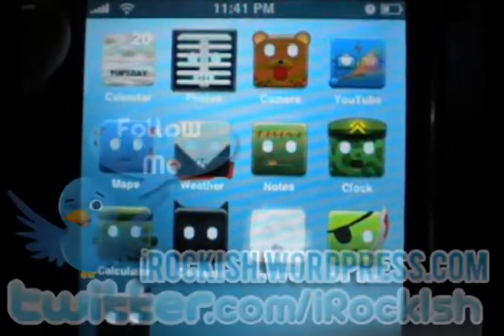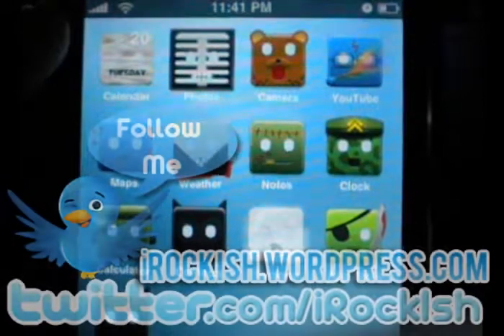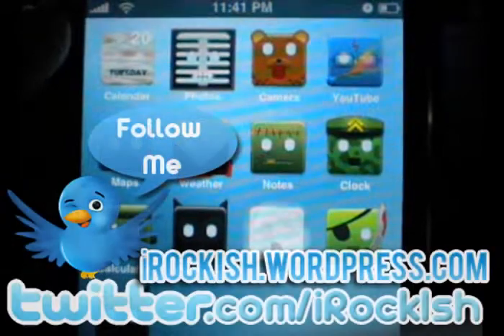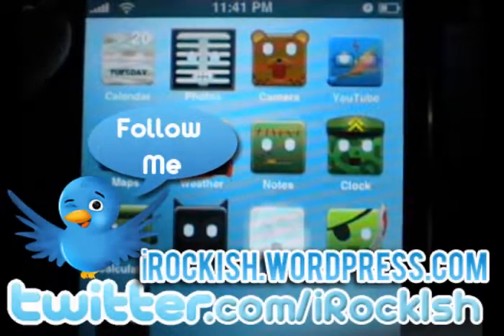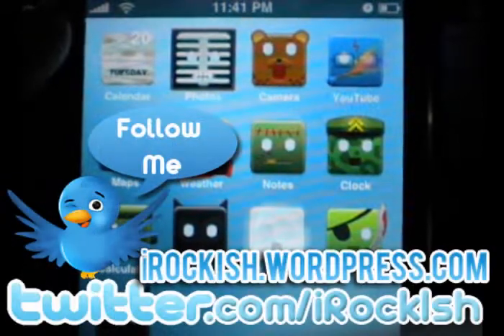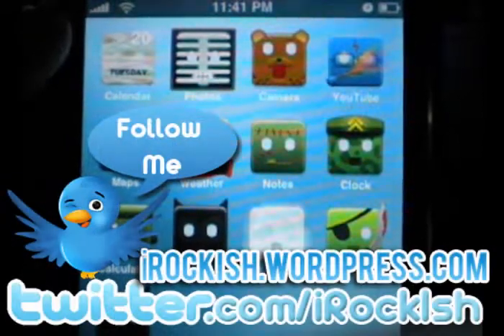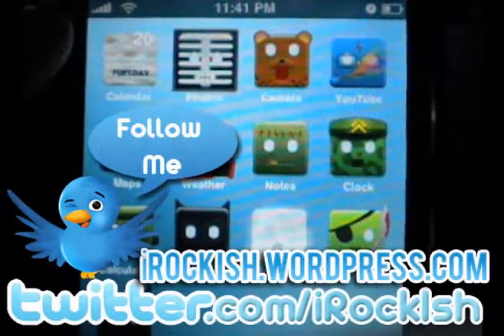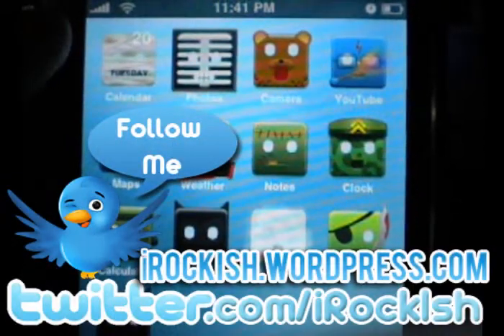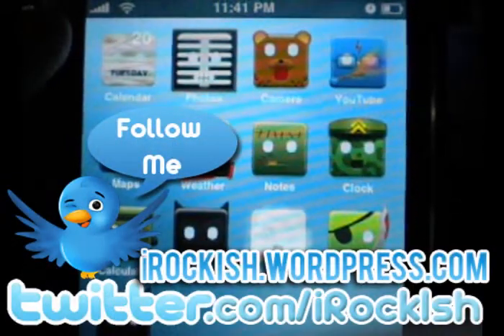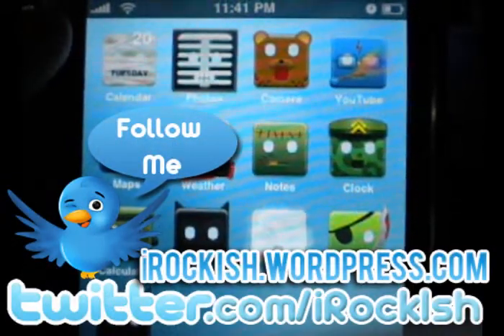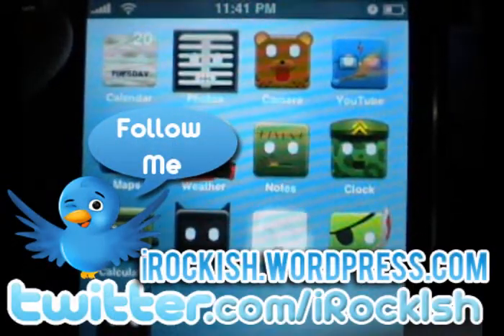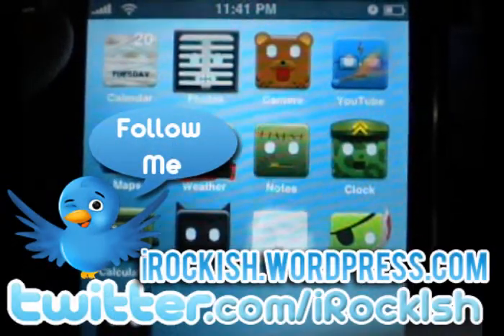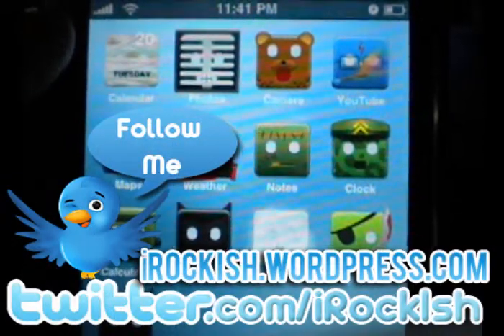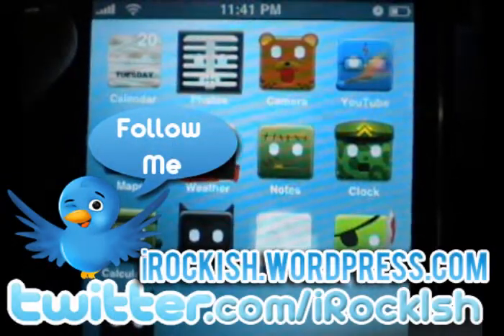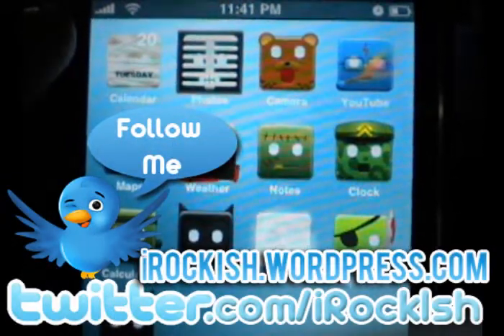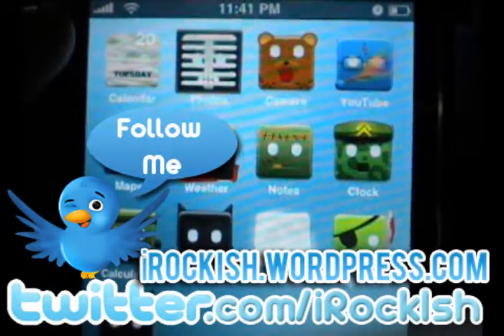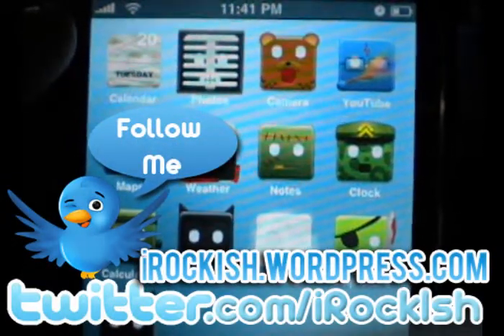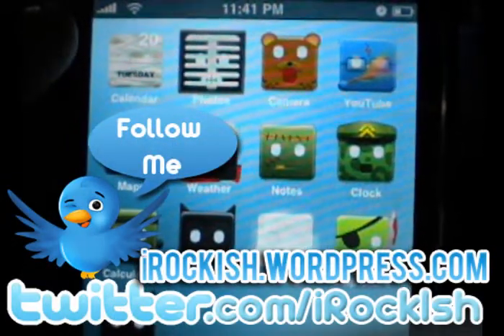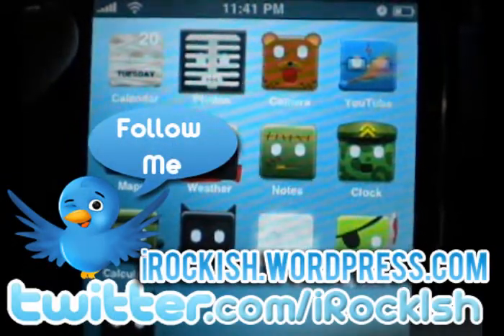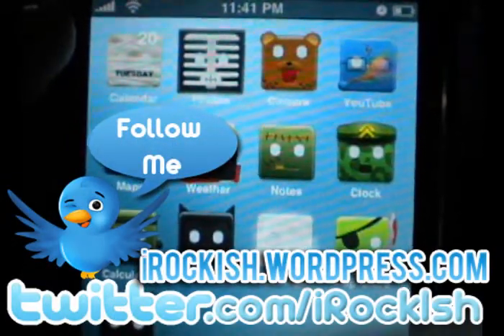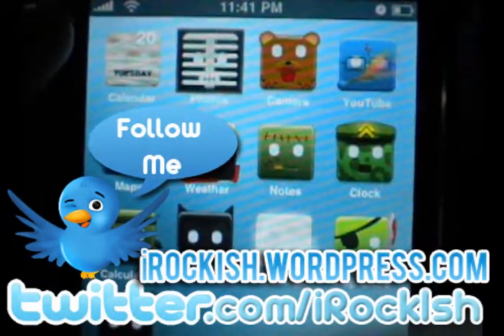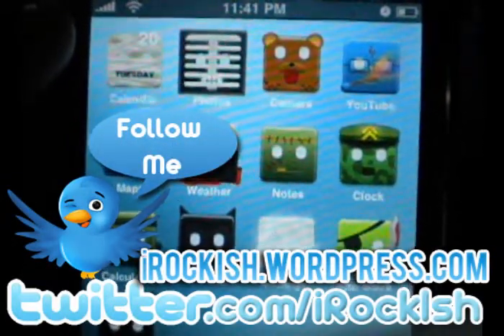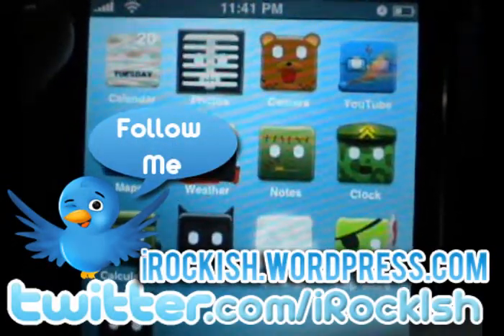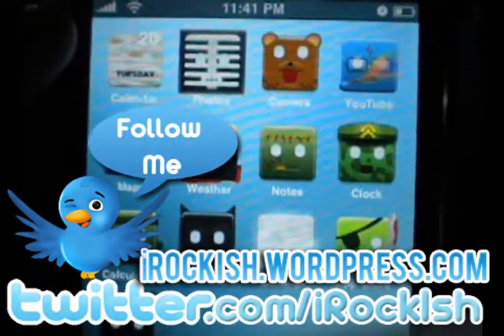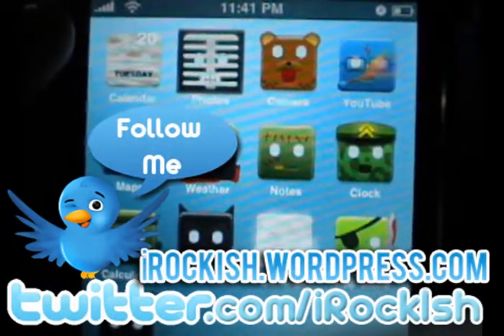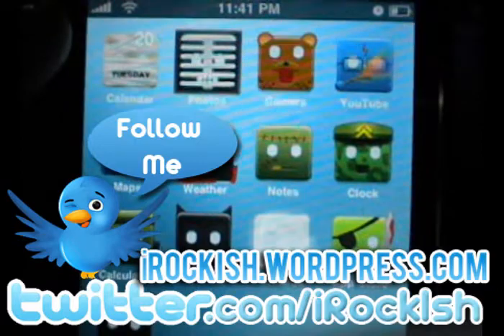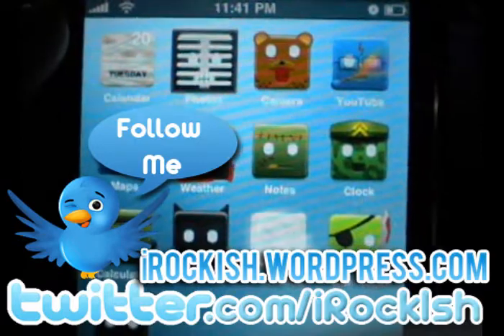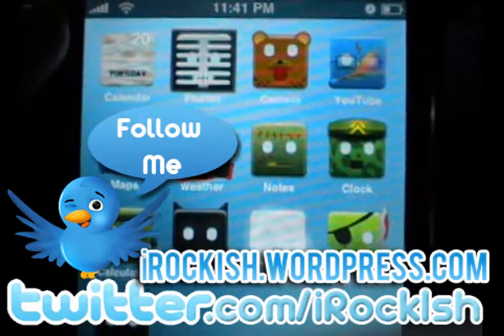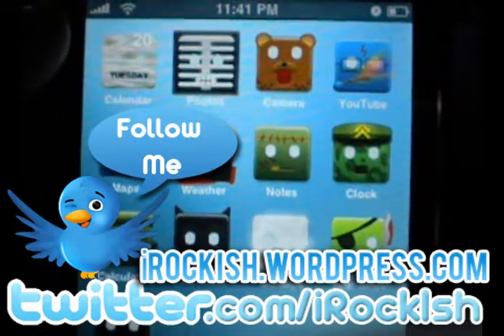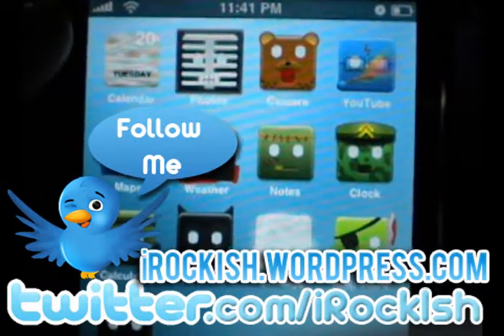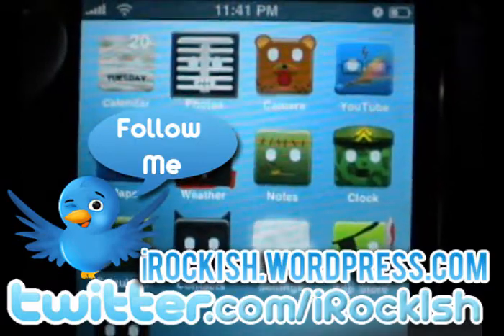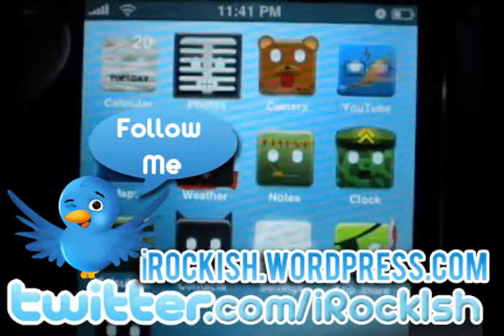For more, please subscribe to my YouTube account, follow me on Twitter — twitter.com slash iRockish — and I will see you guys in the next video. Bye.